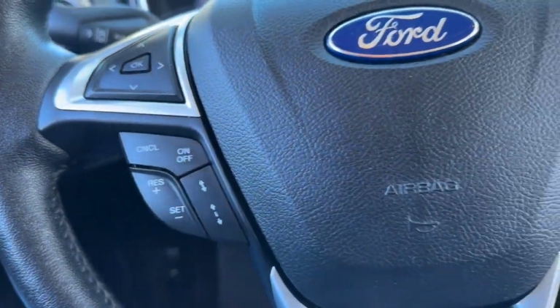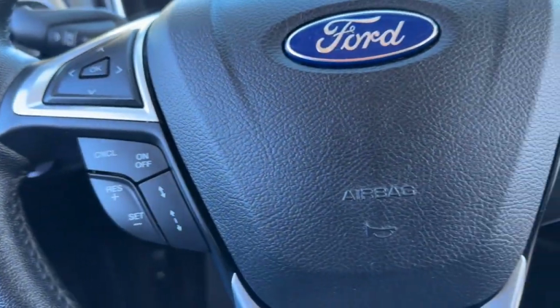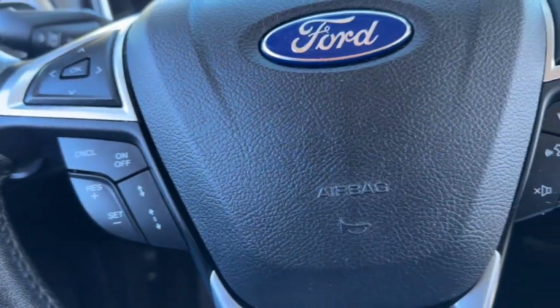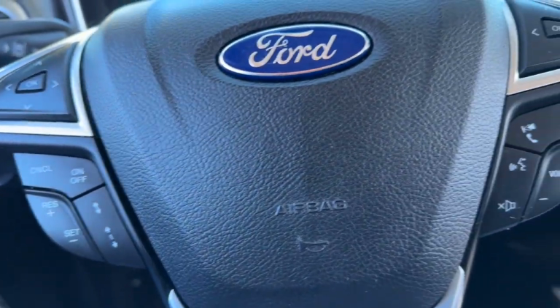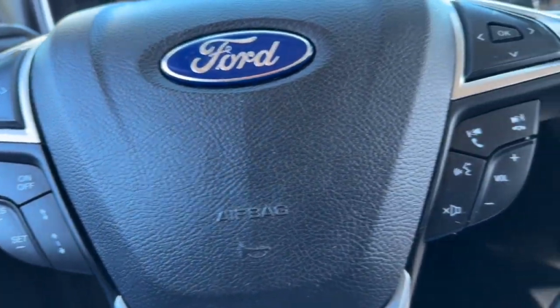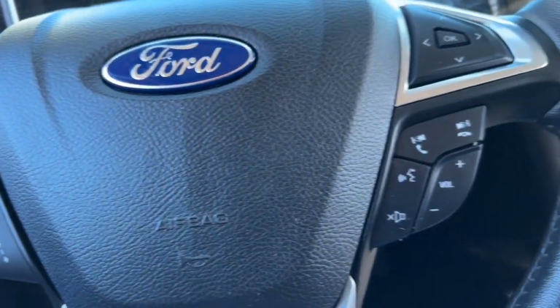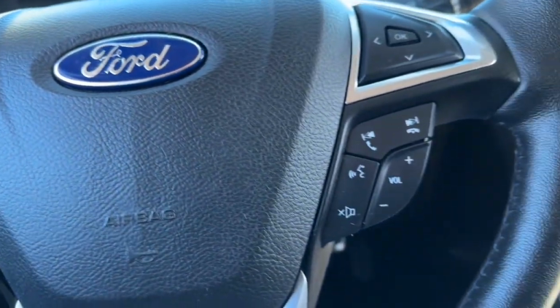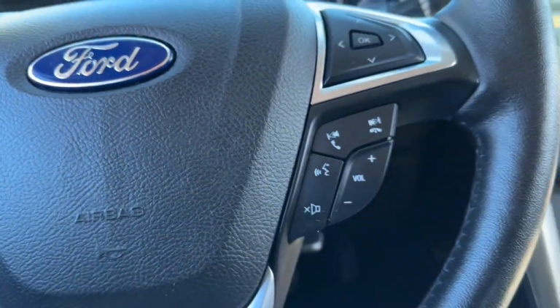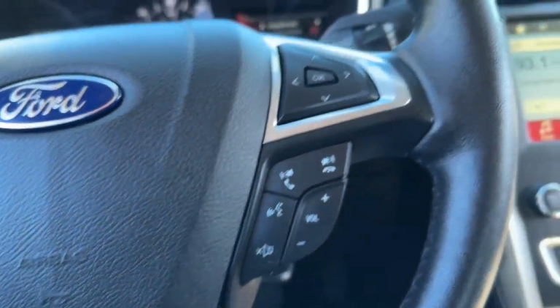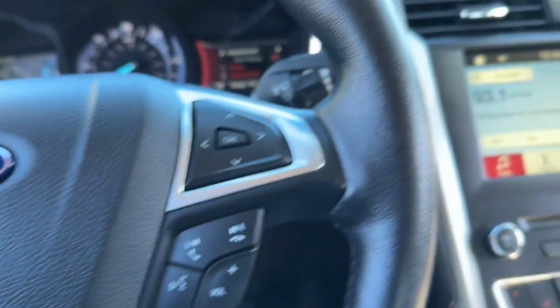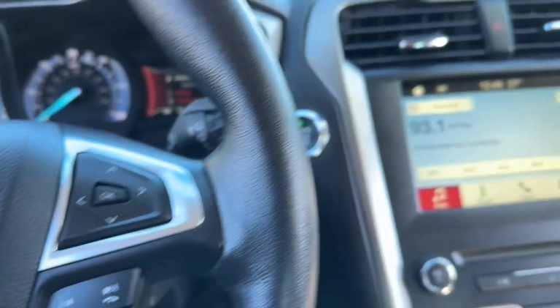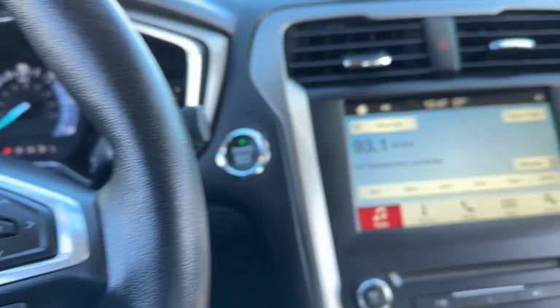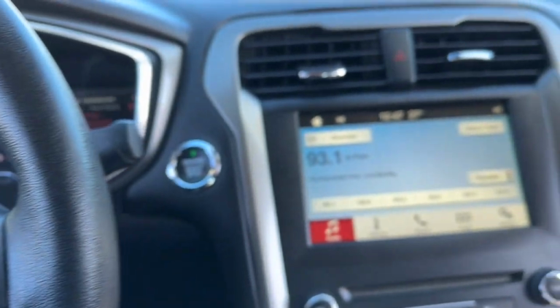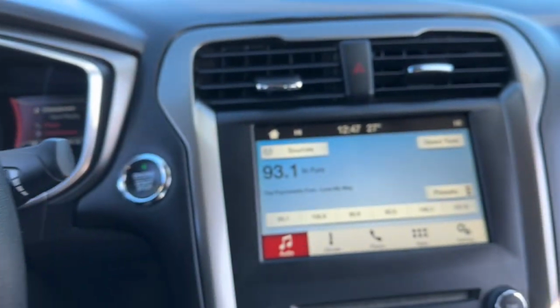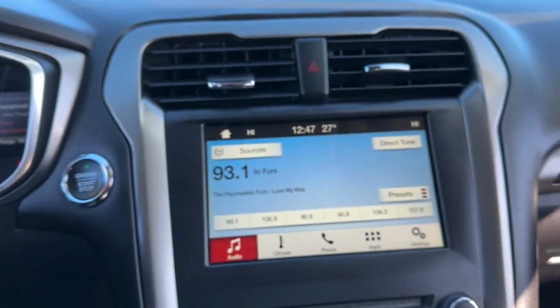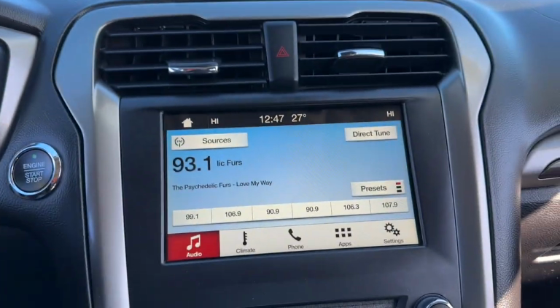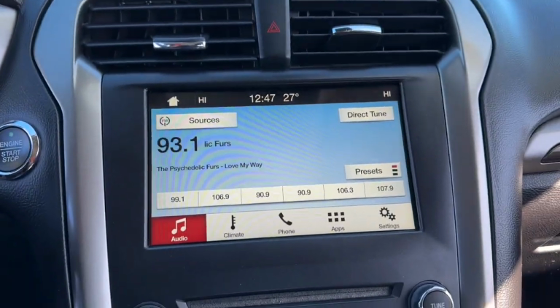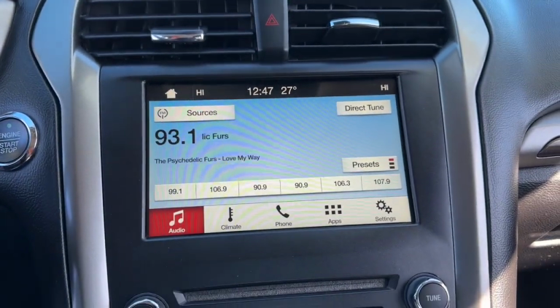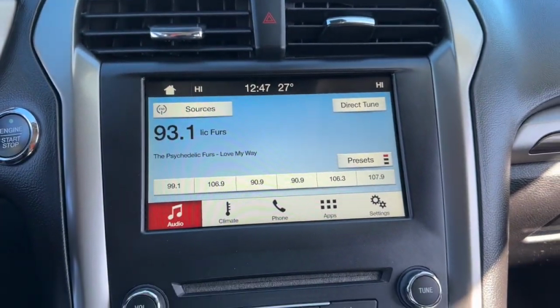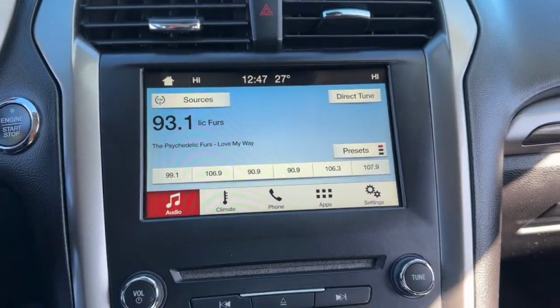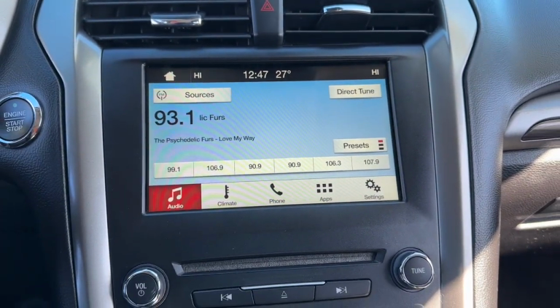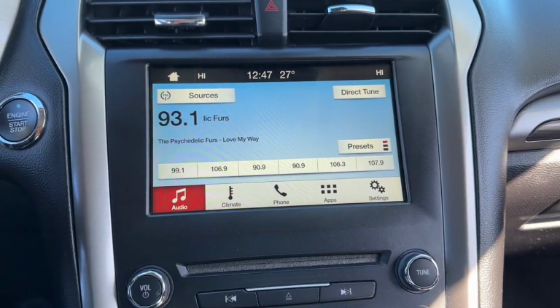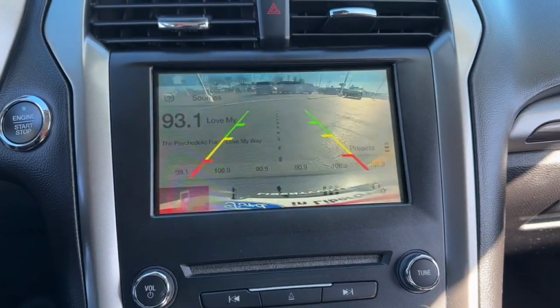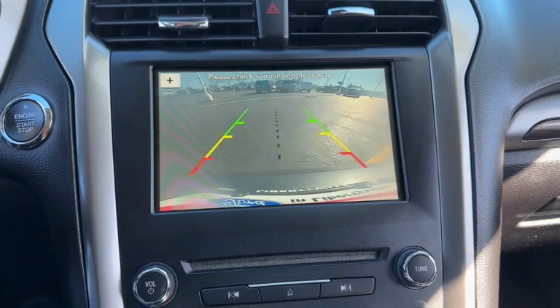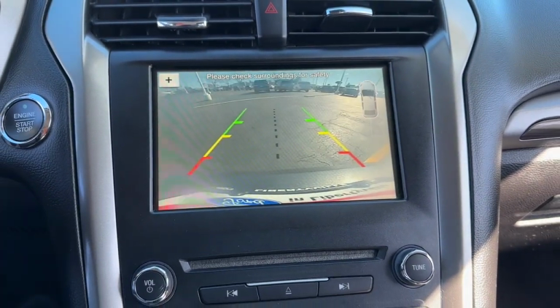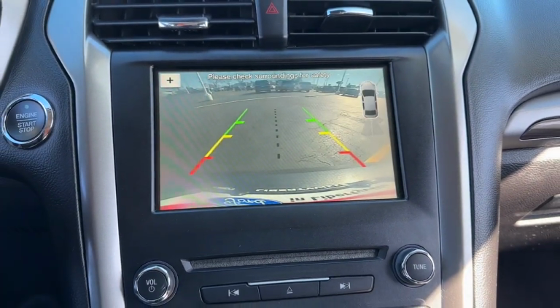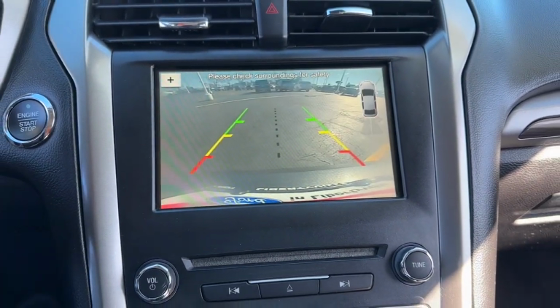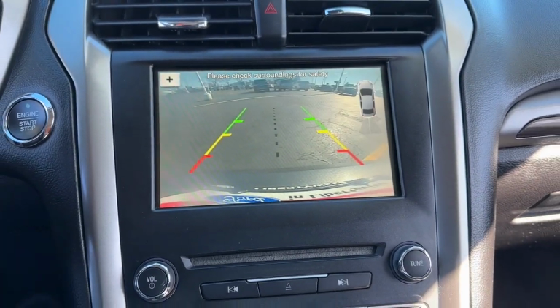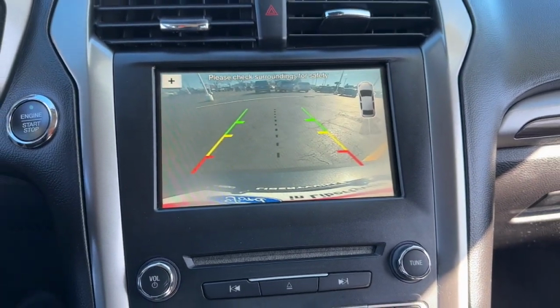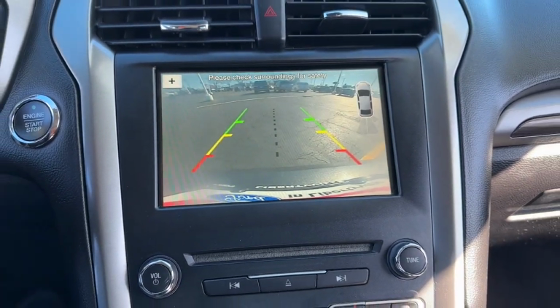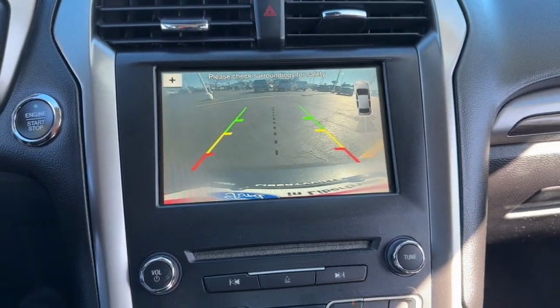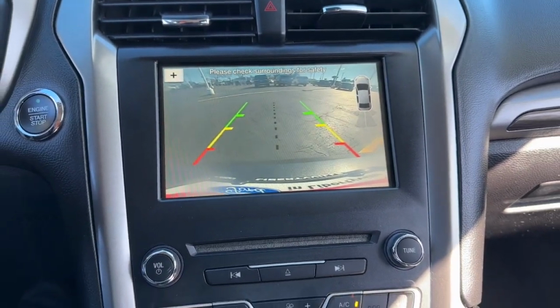Practical and efficient meets sculpted and sensuous in this elegant Fusion. Why not treat yourself to a test drive?